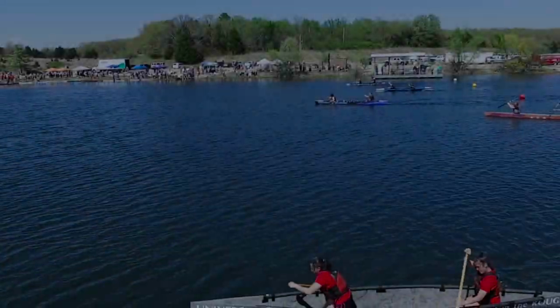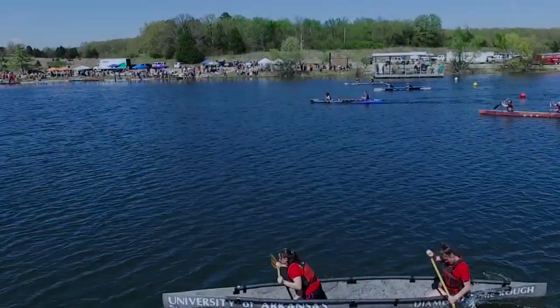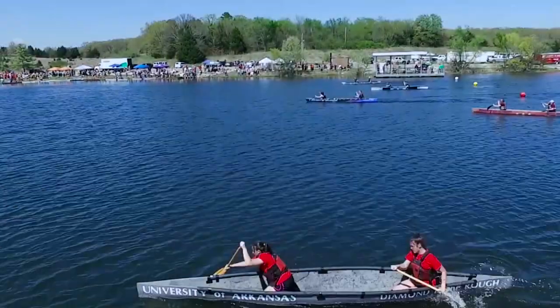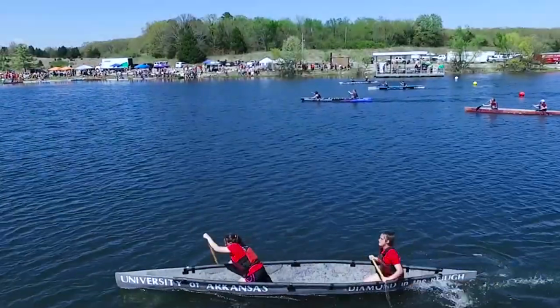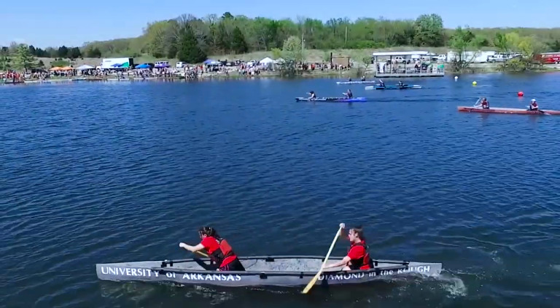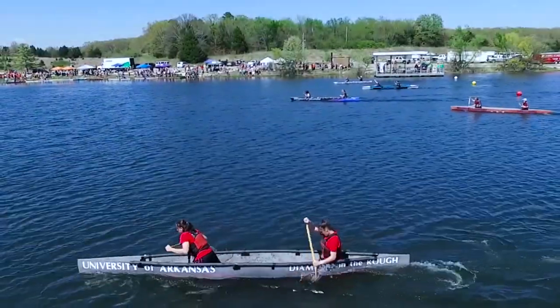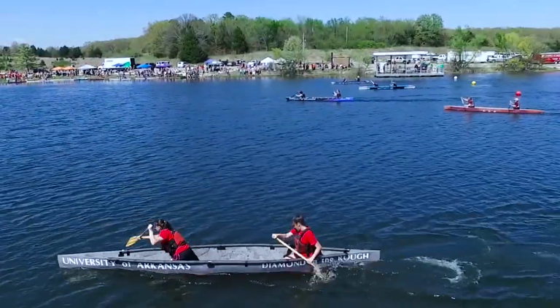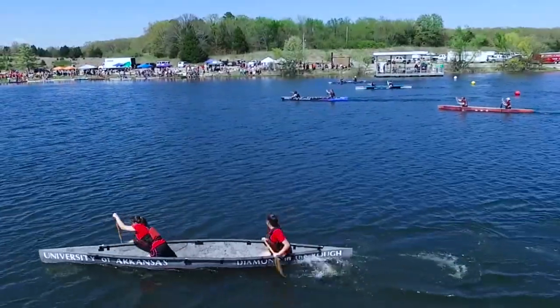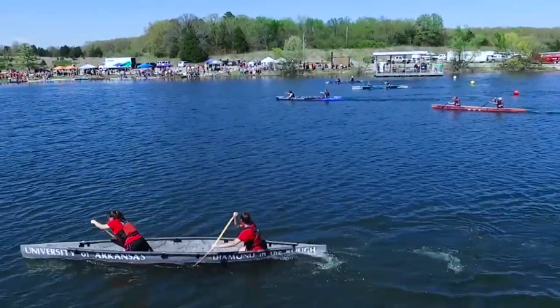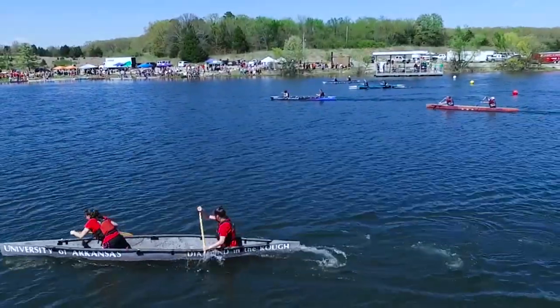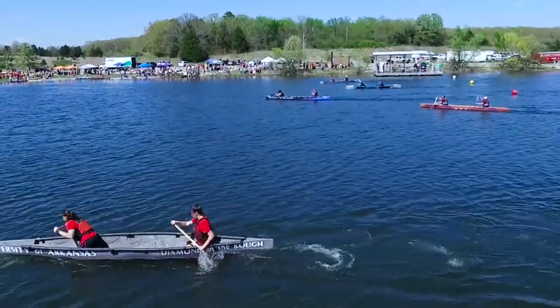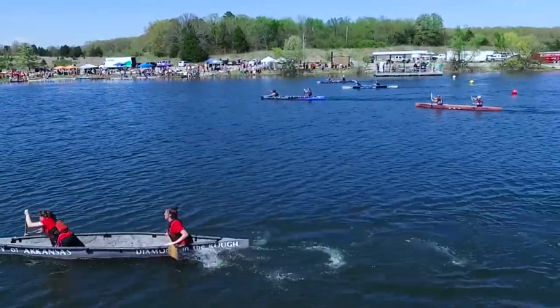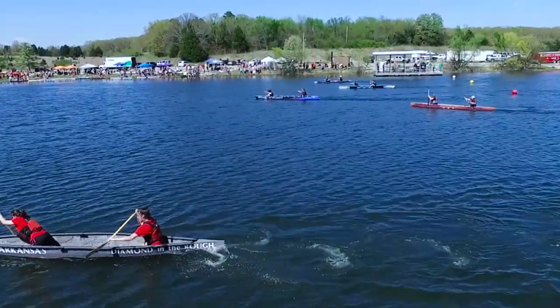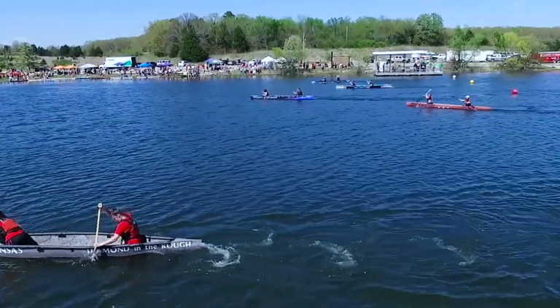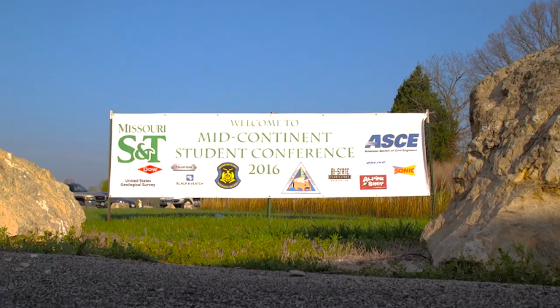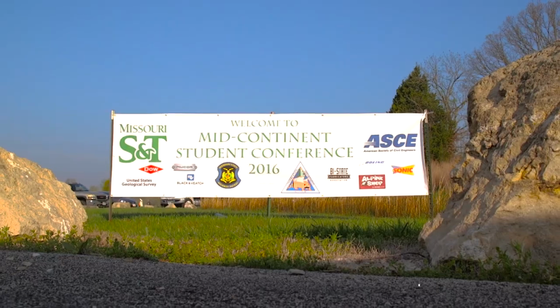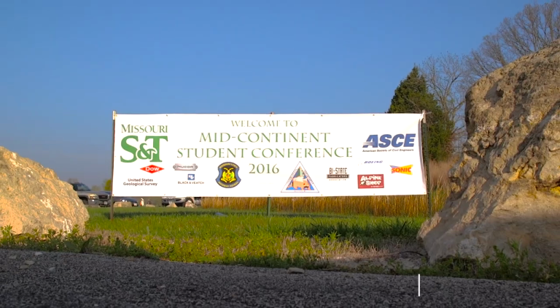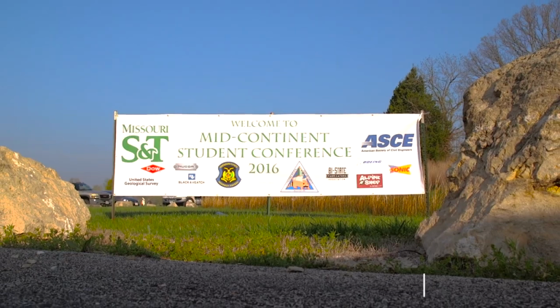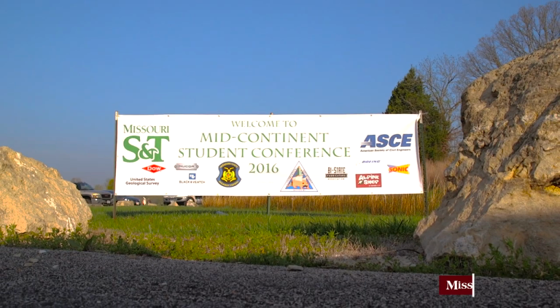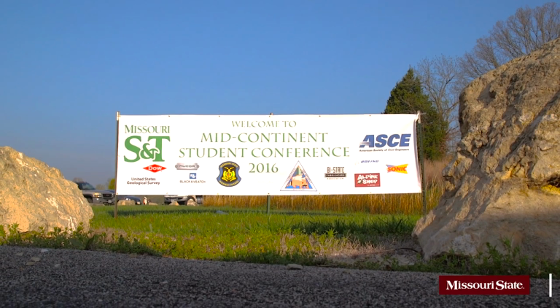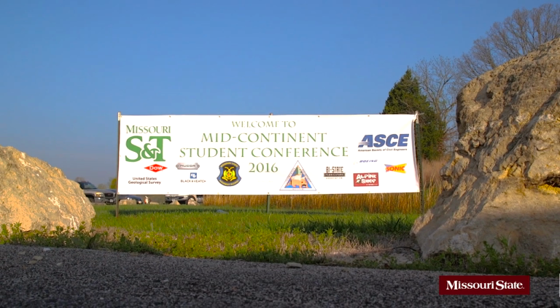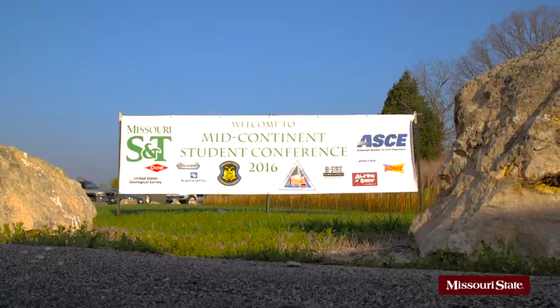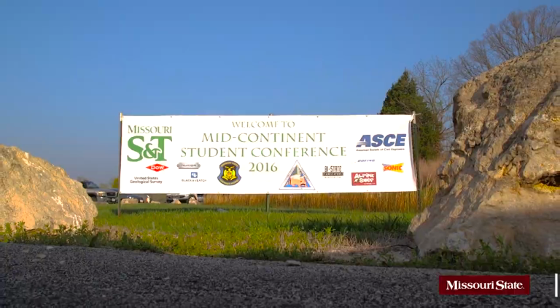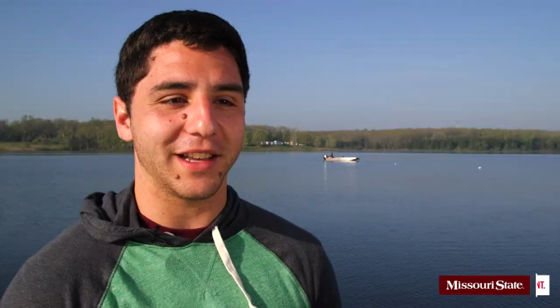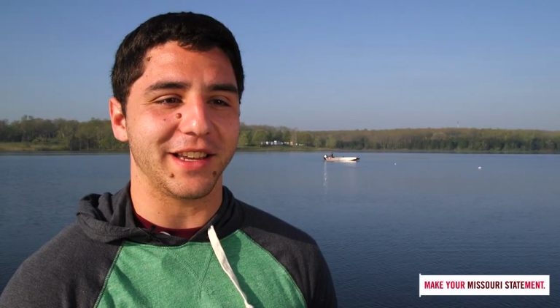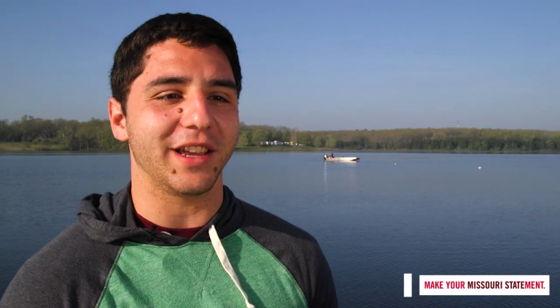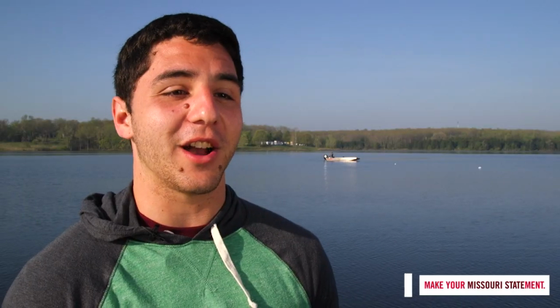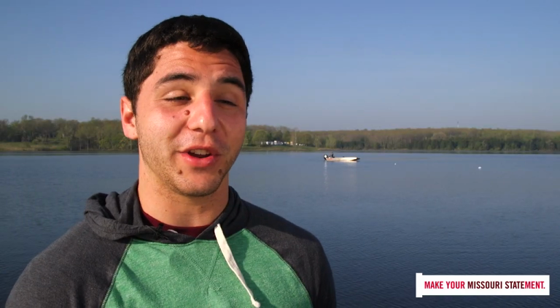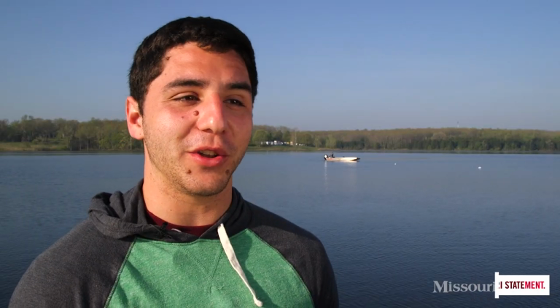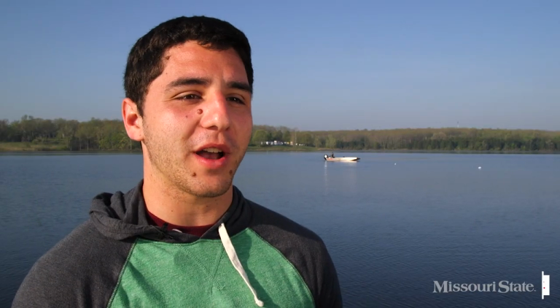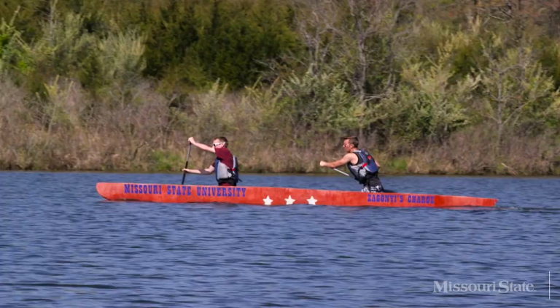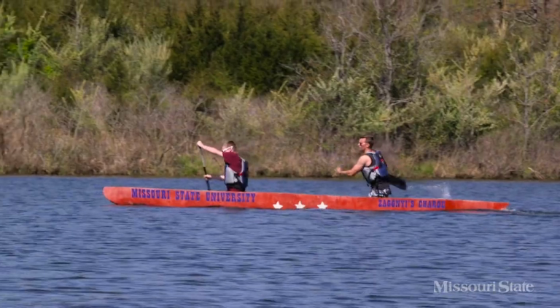We're out at Little Prairie Lake in Rollin, Missouri. This is race day. It's the culmination of the ASCE Concrete Canoe Competition.